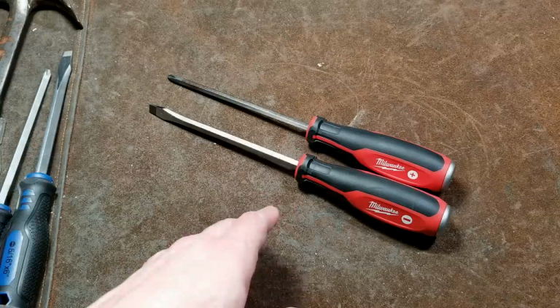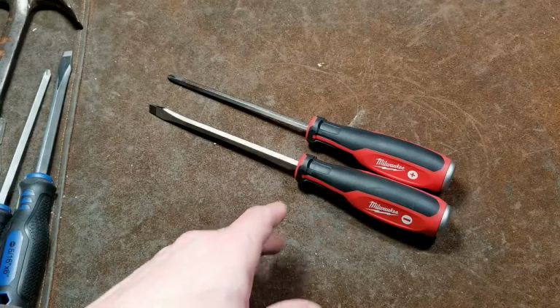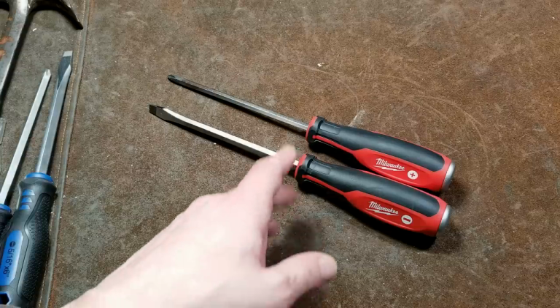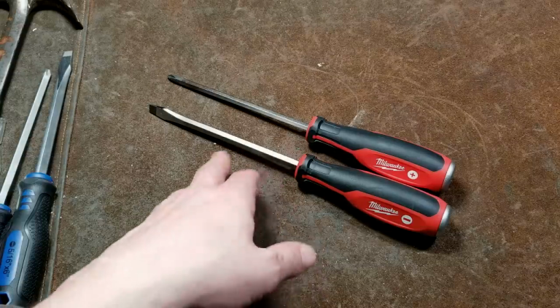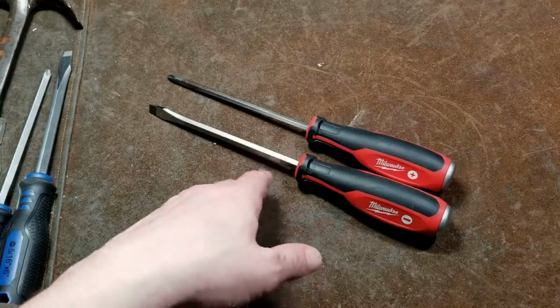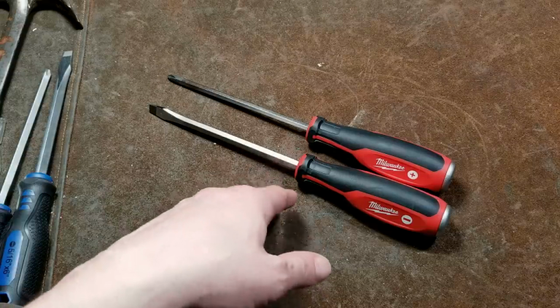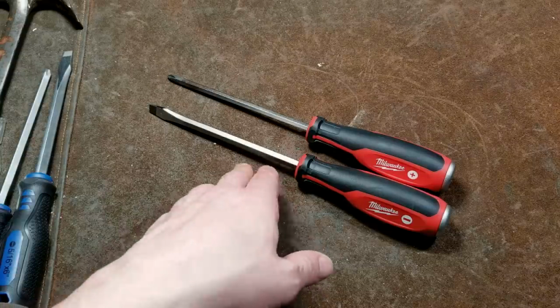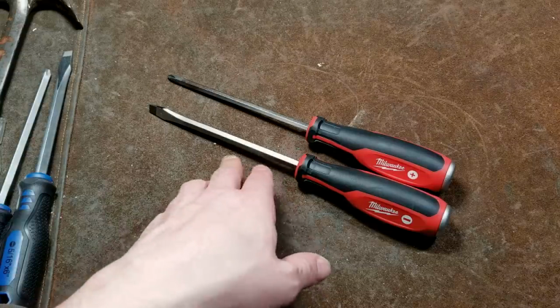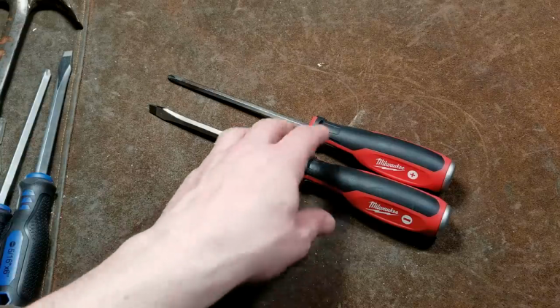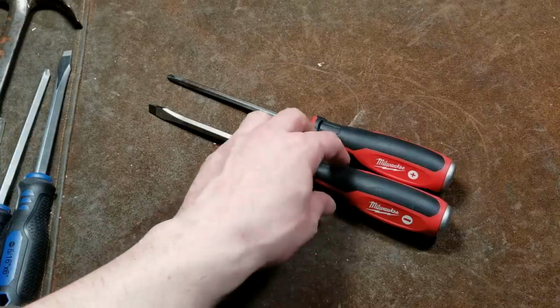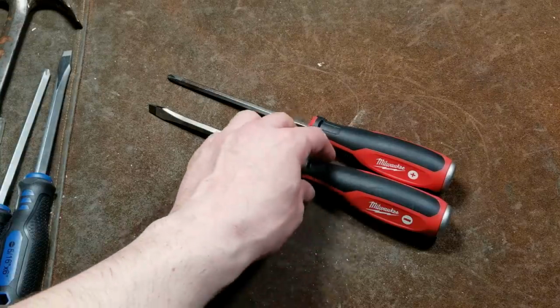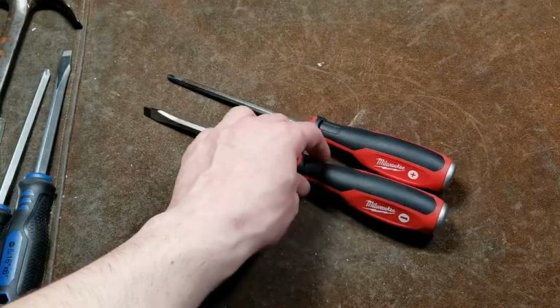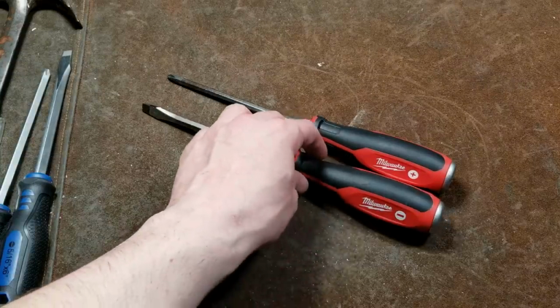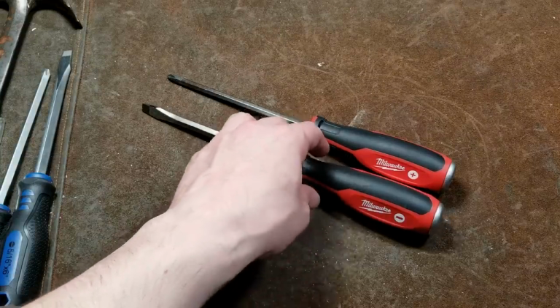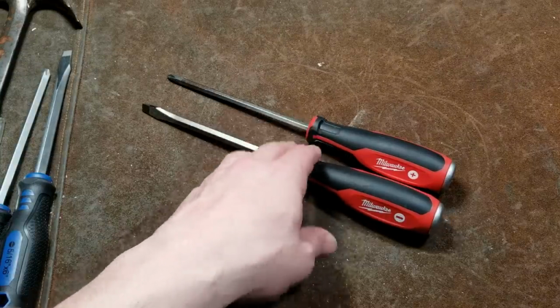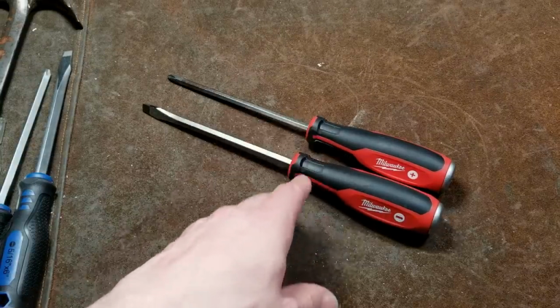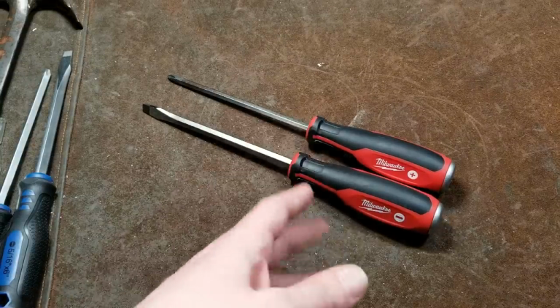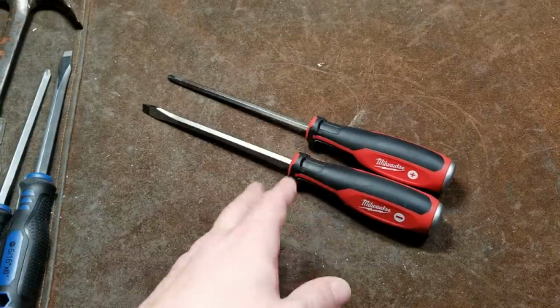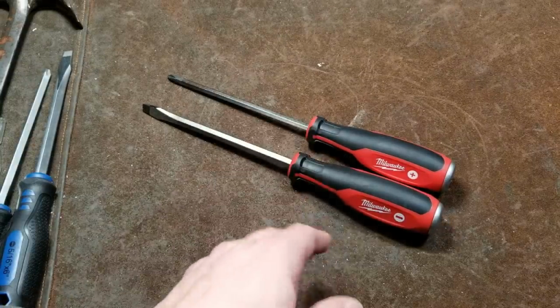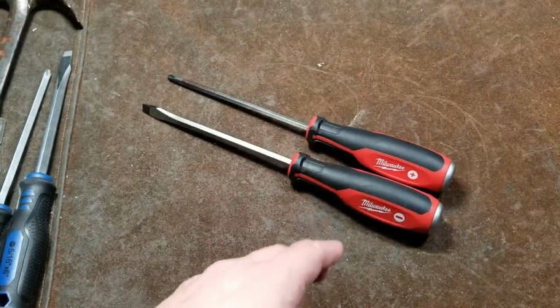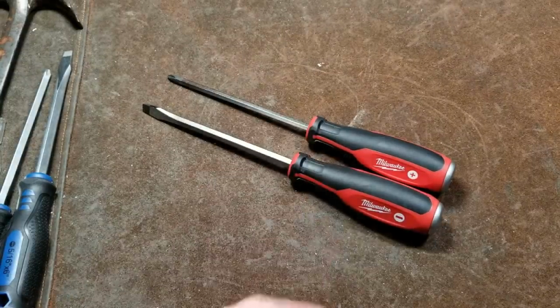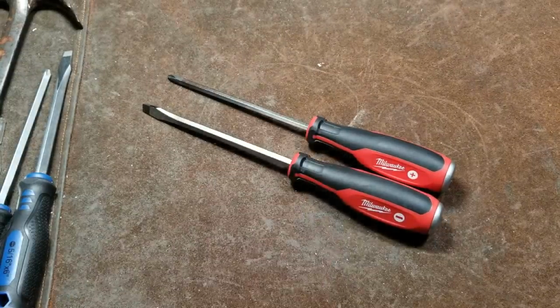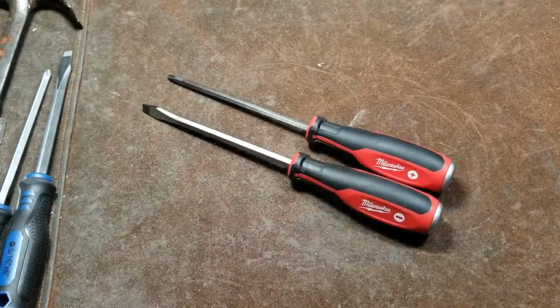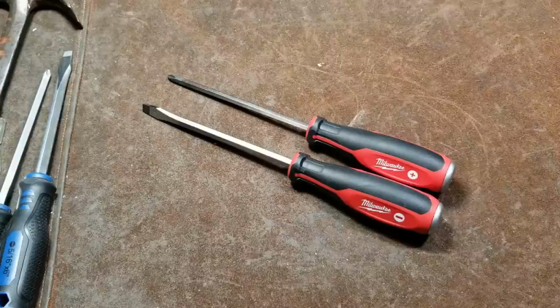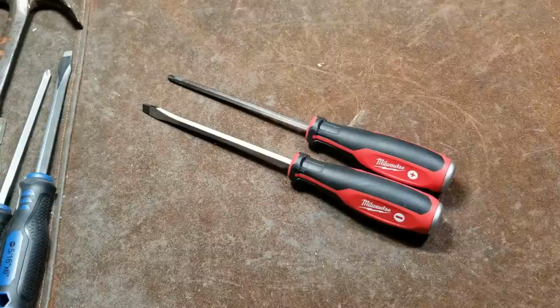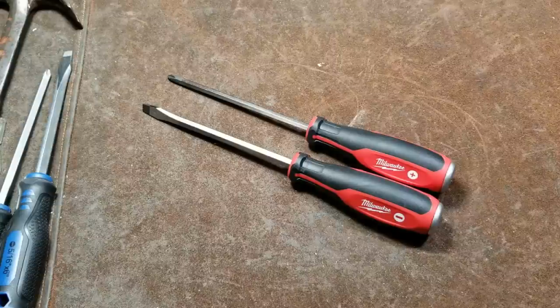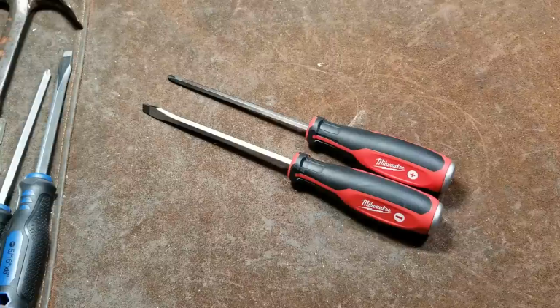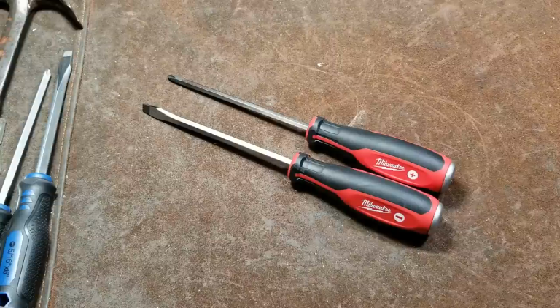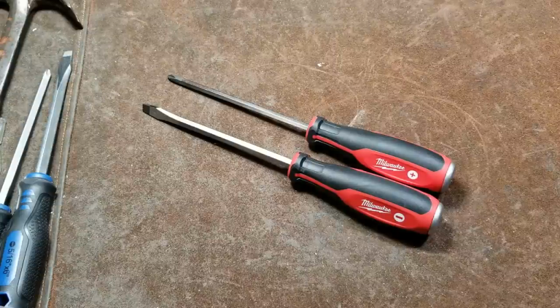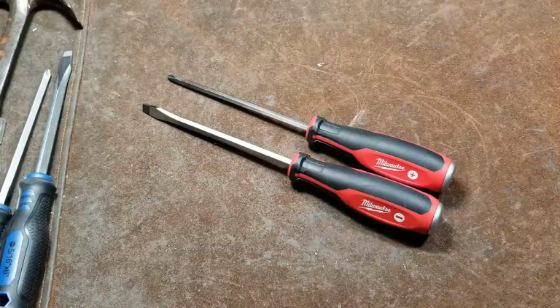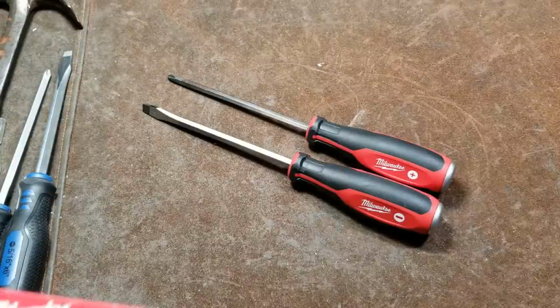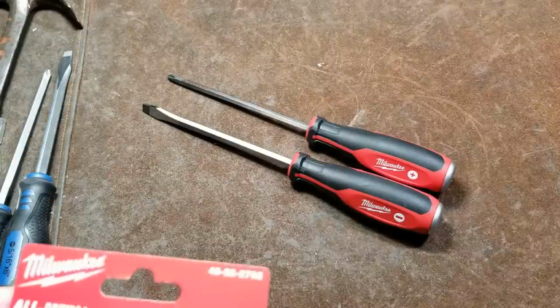Catus Maximus here, this time with a review of the Milwaukee two-piece heavy-duty demolition rated screwdriver set.